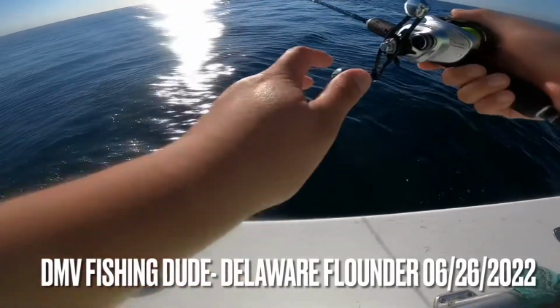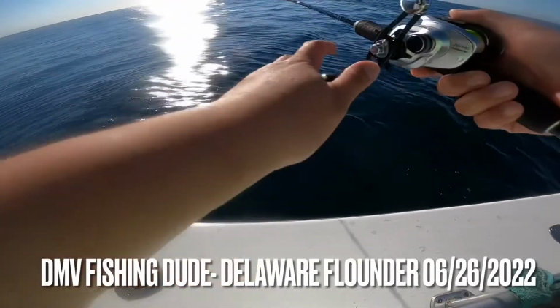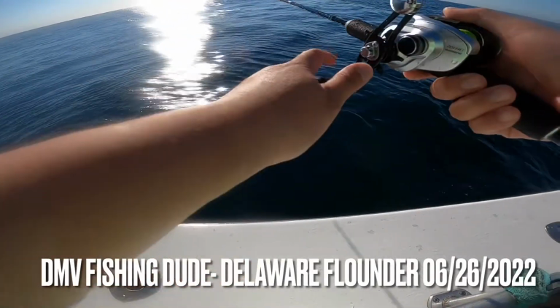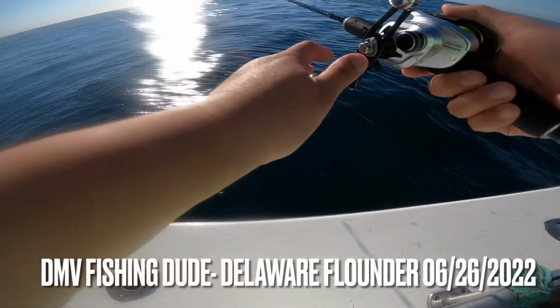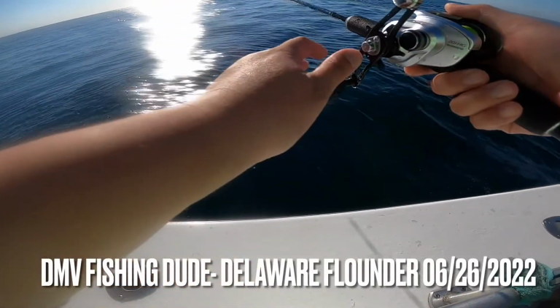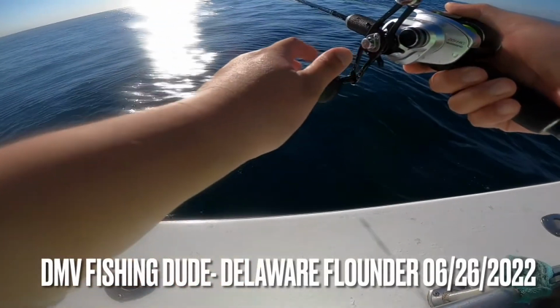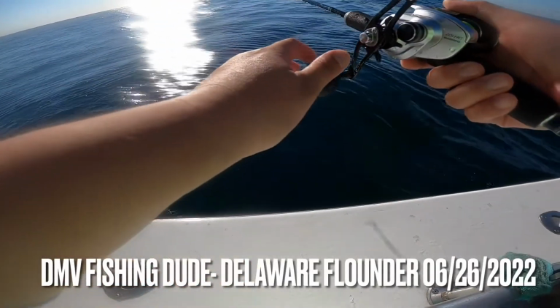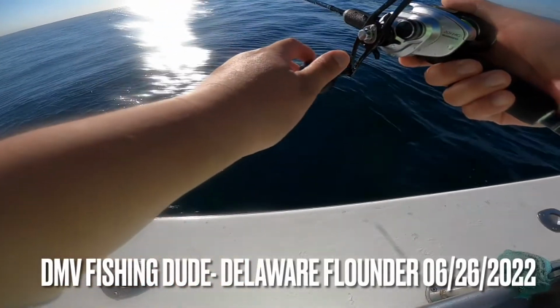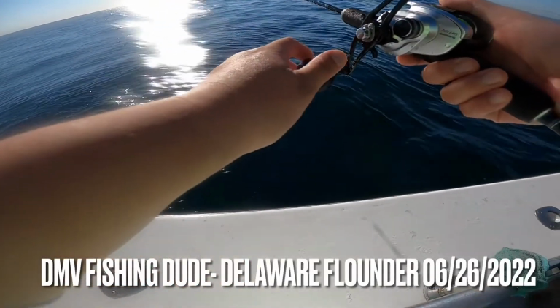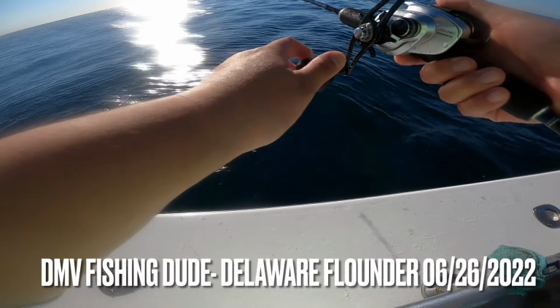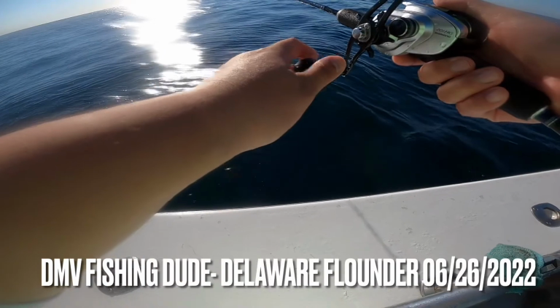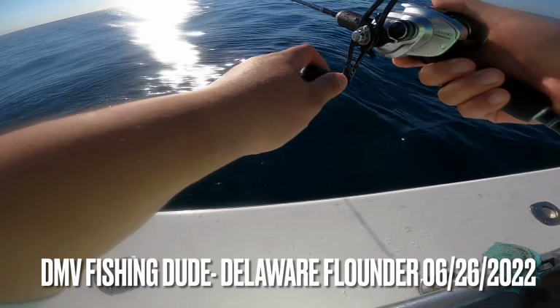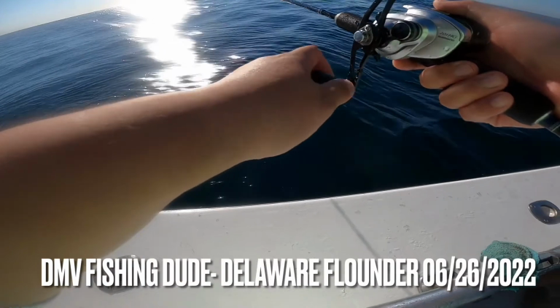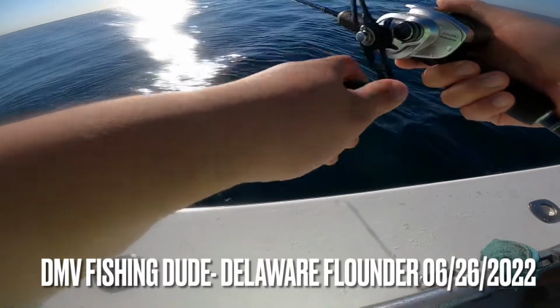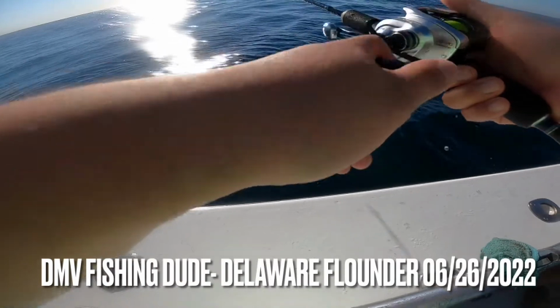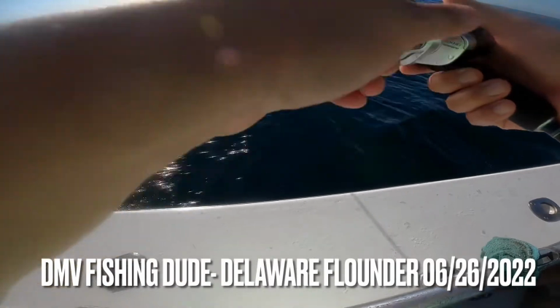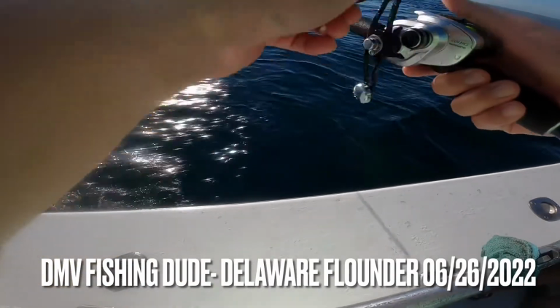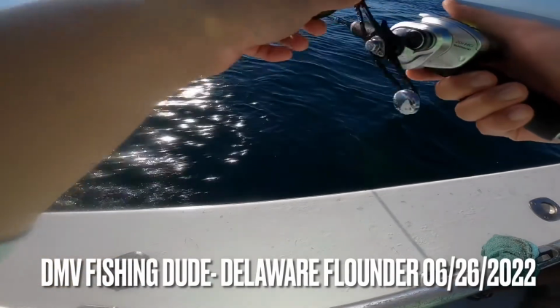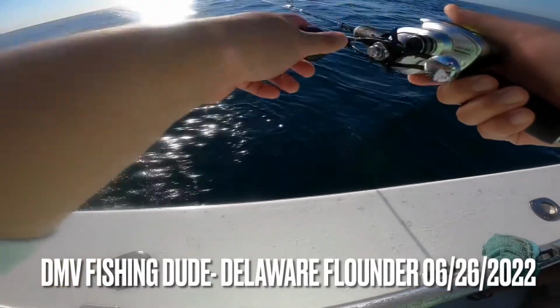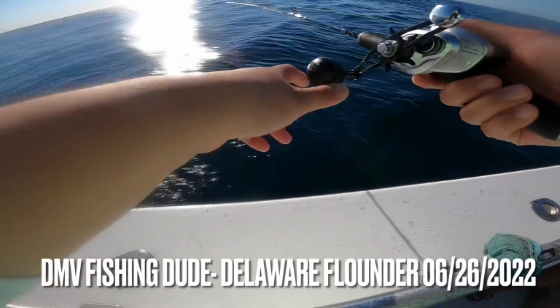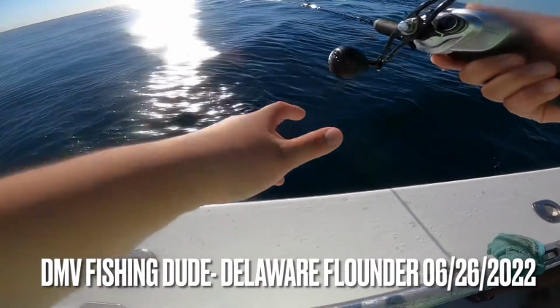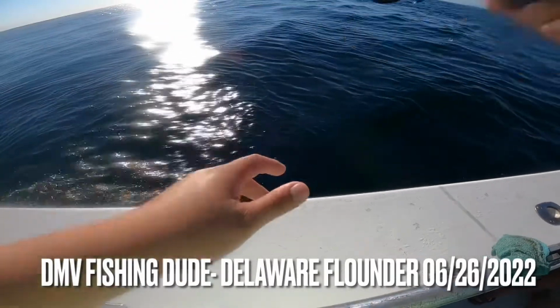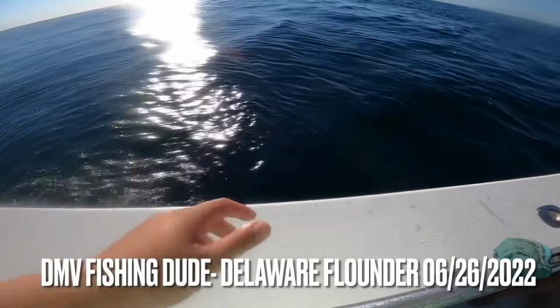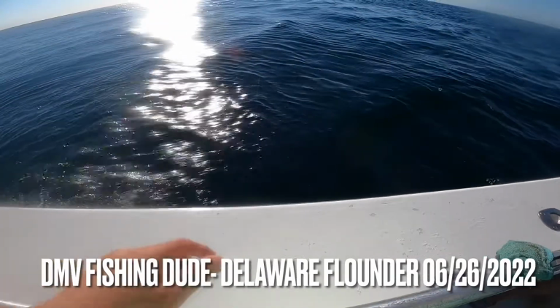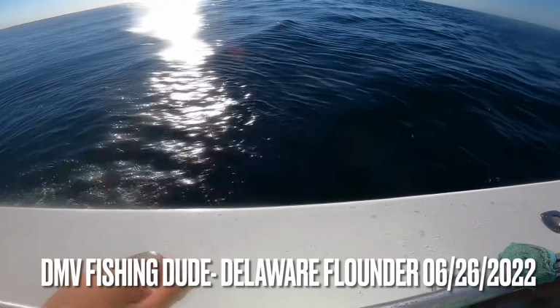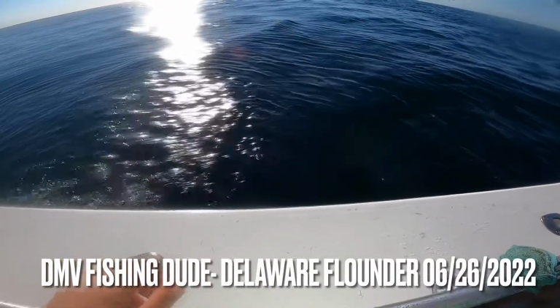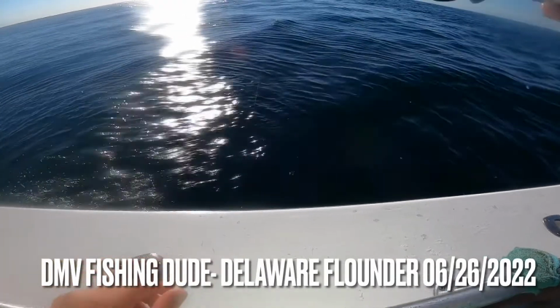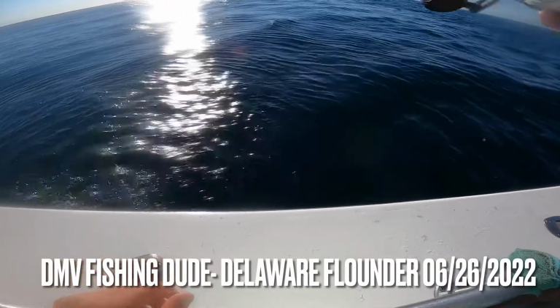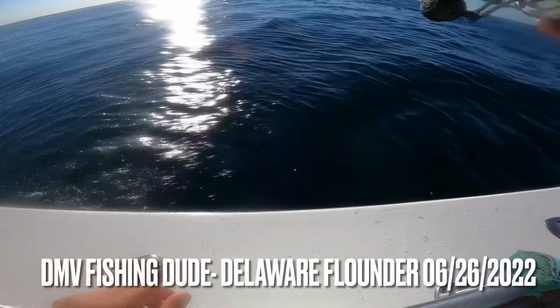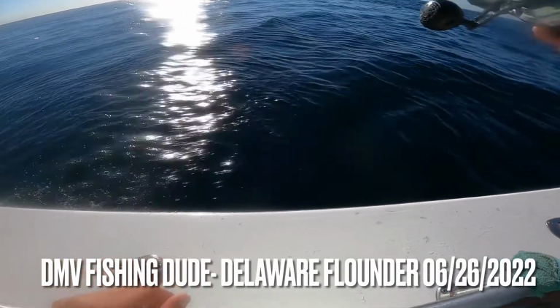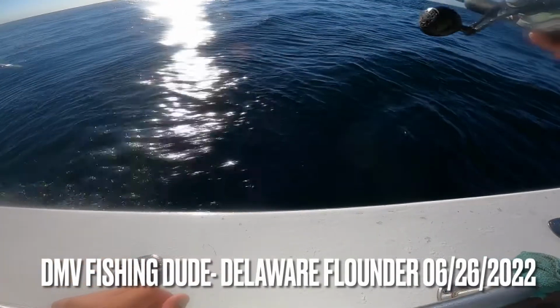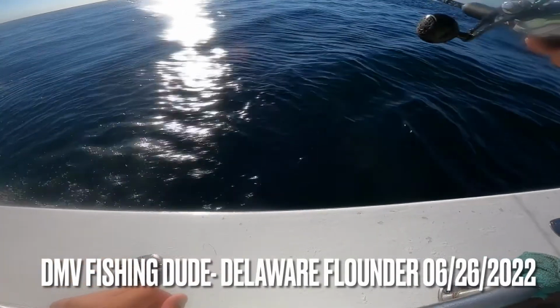They put us on the fish on this trip. We went out for flounder, we got some lings, we got some eels as well.